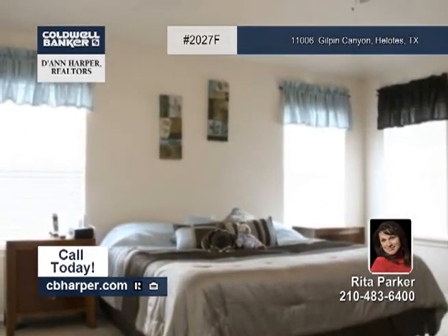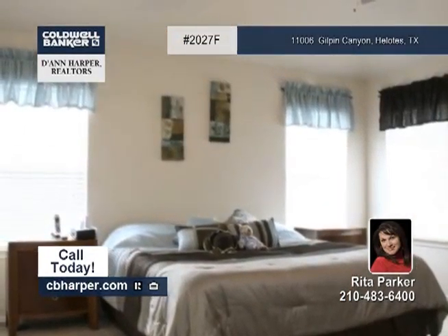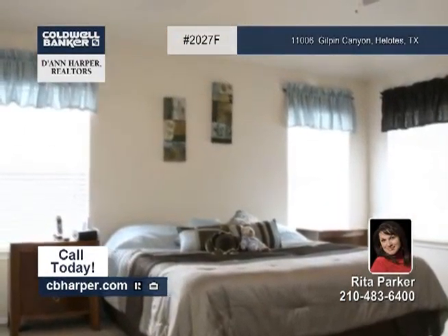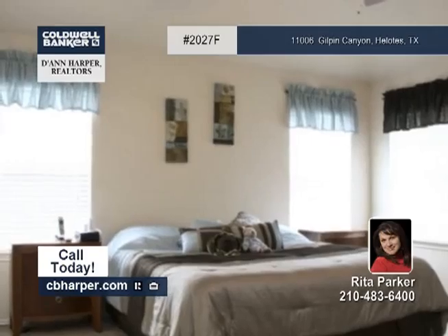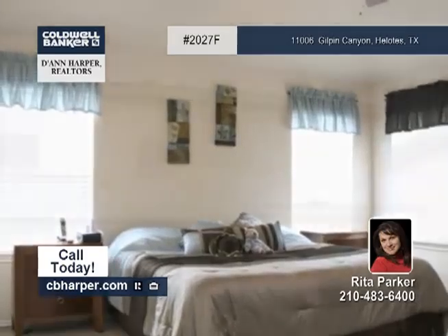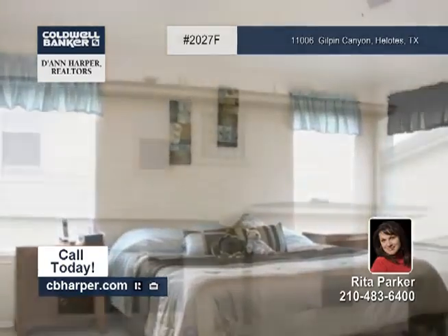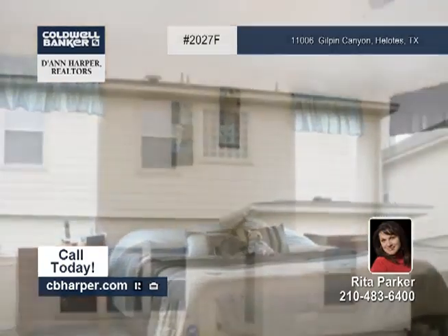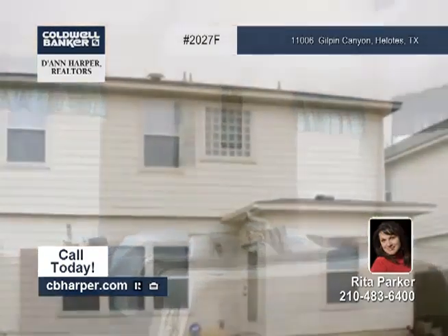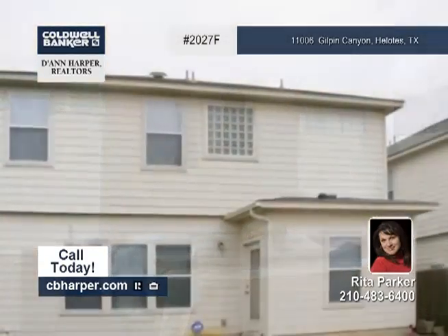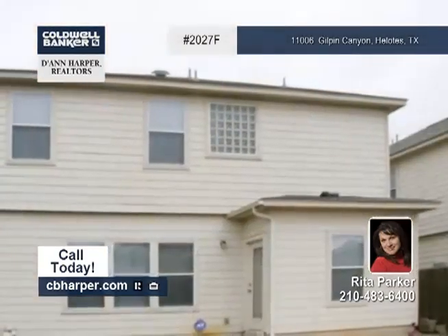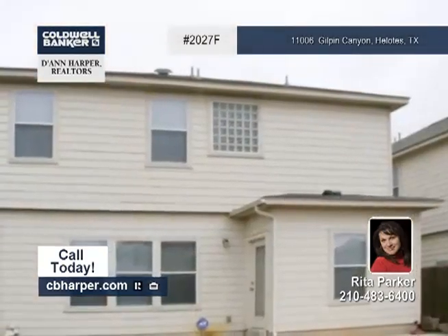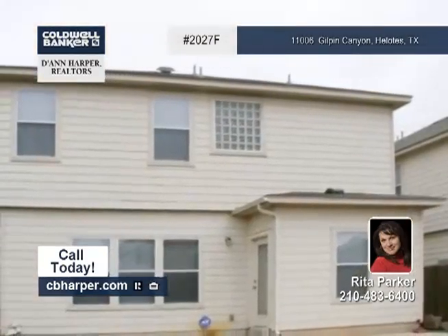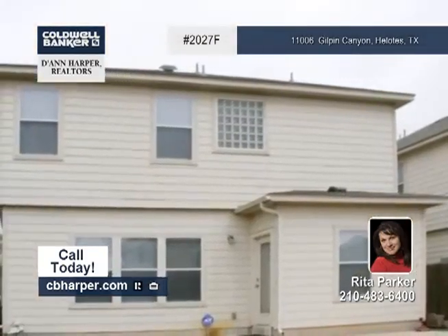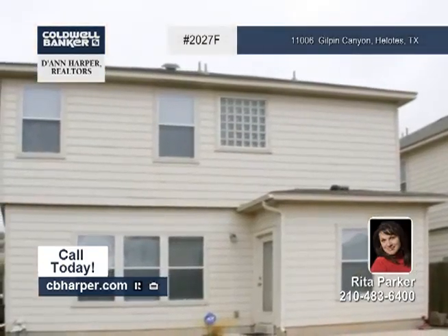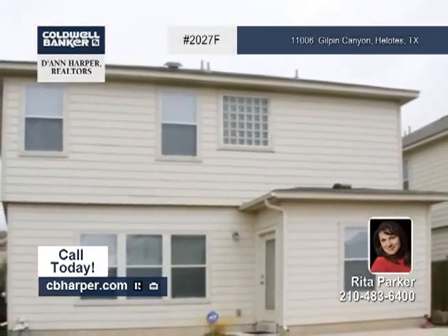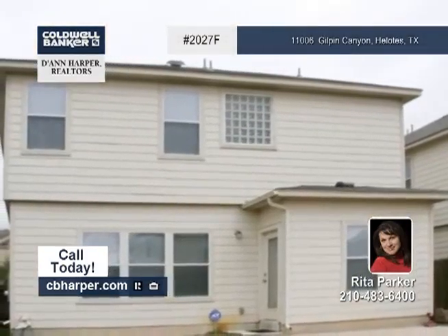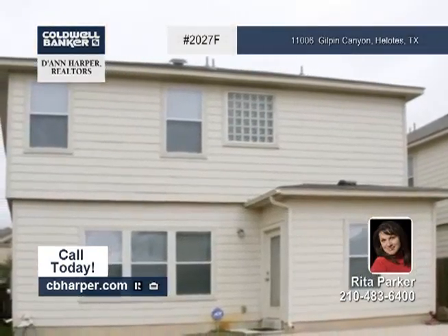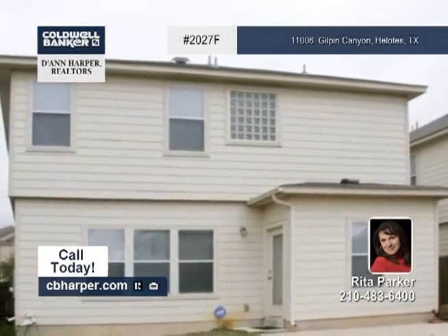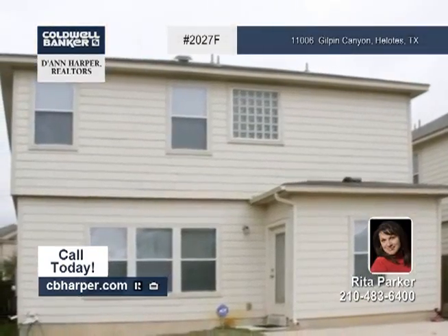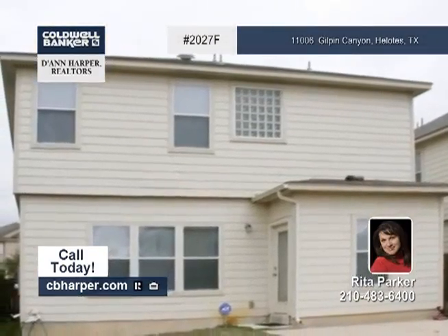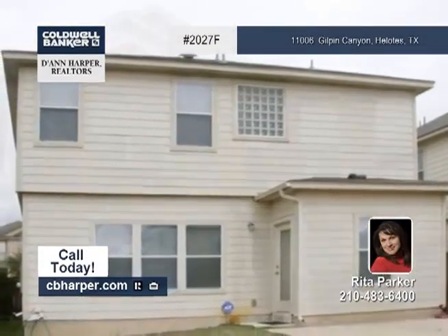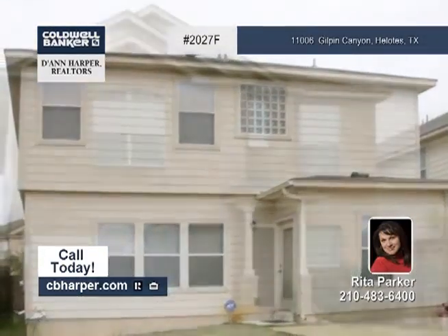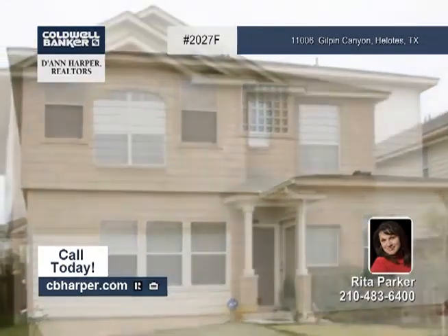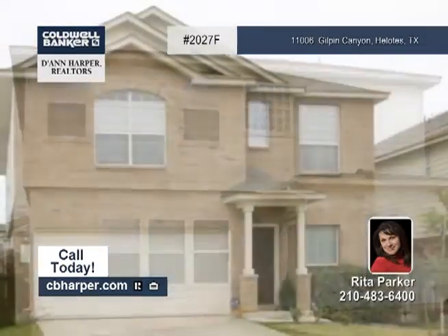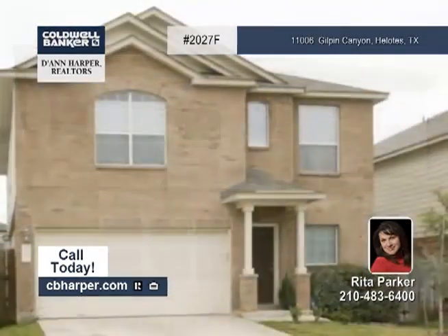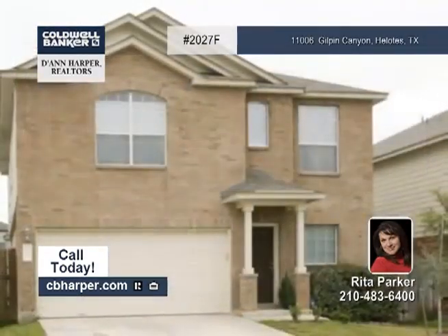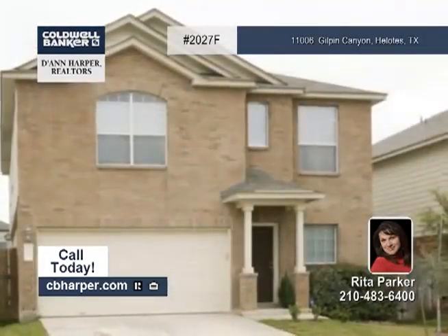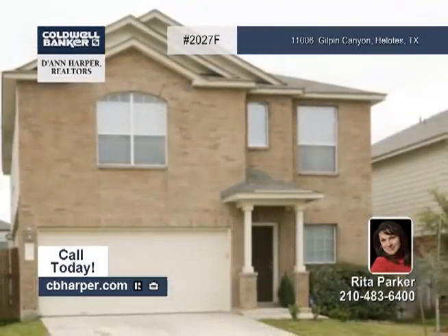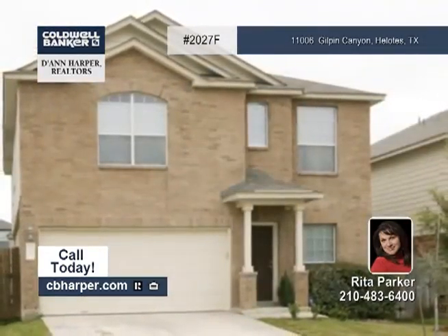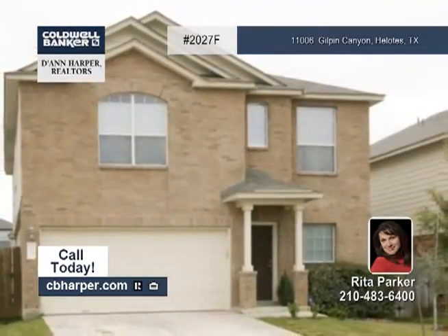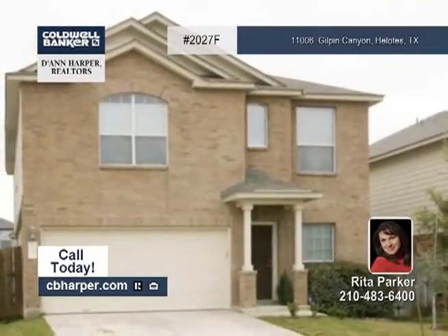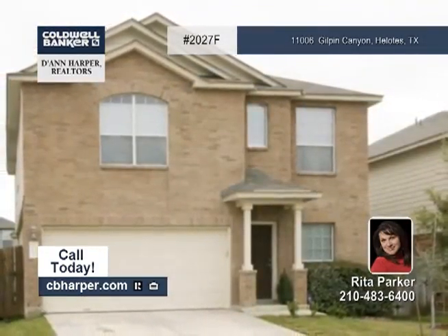The controlled access neighborhood offers a pool and clubhouse. Come check it out with Rita today.